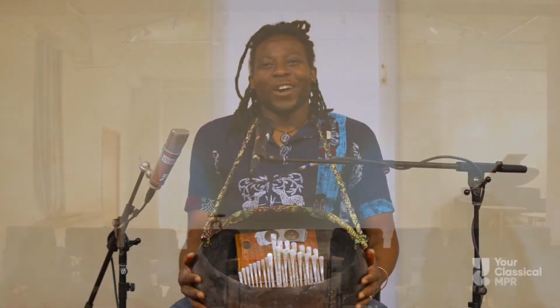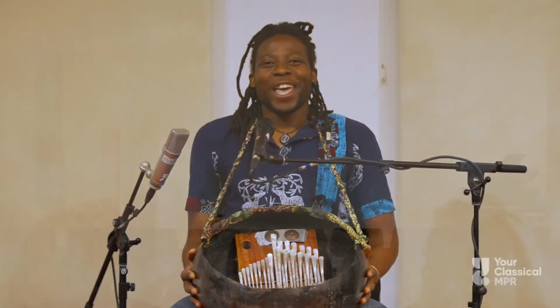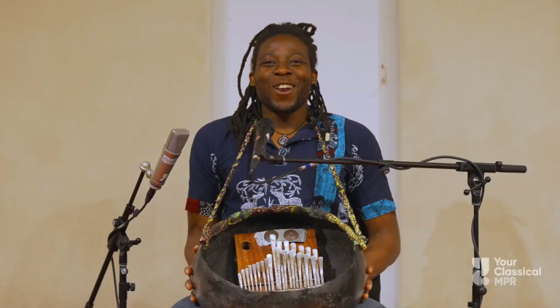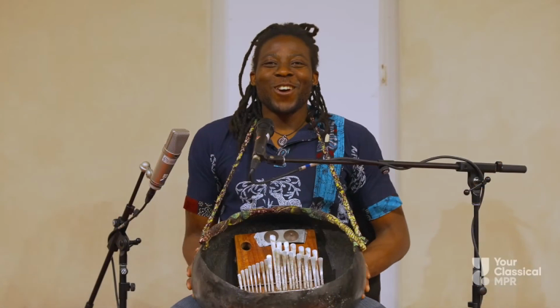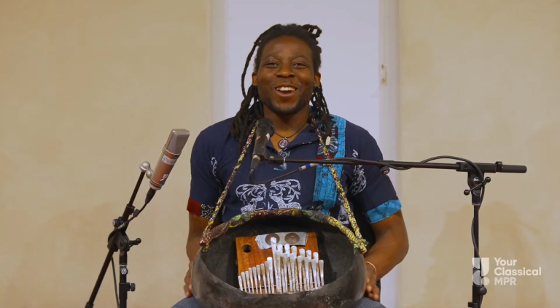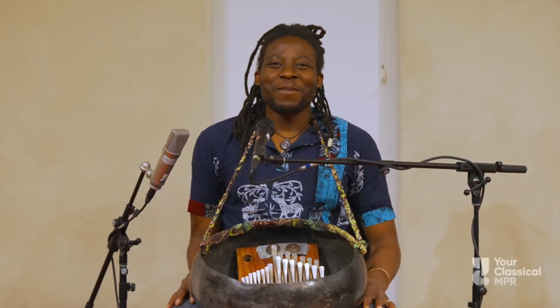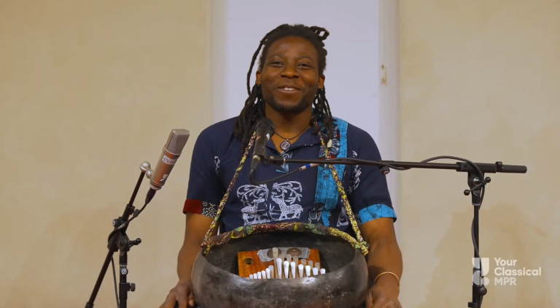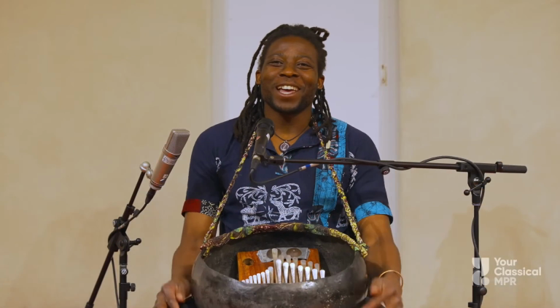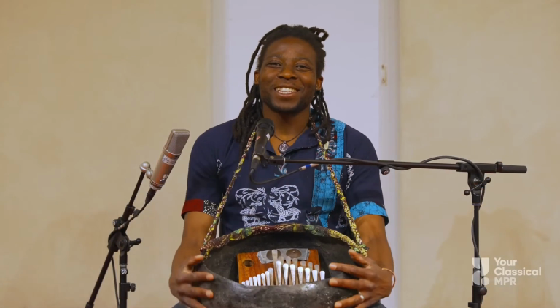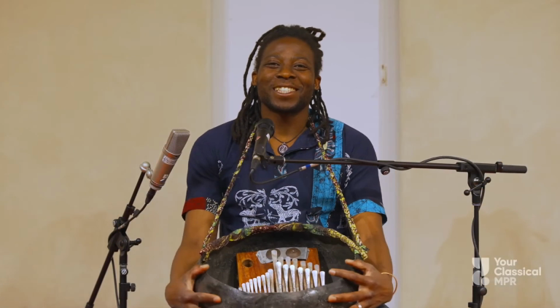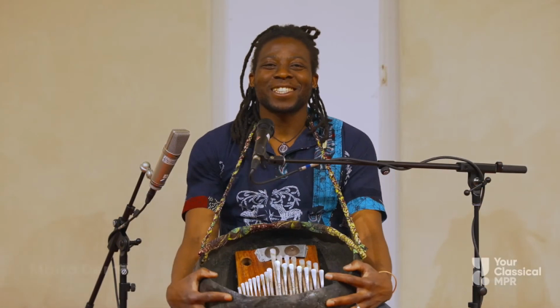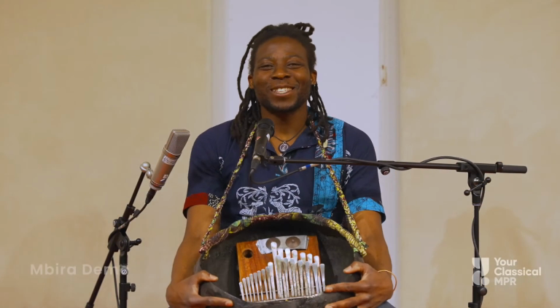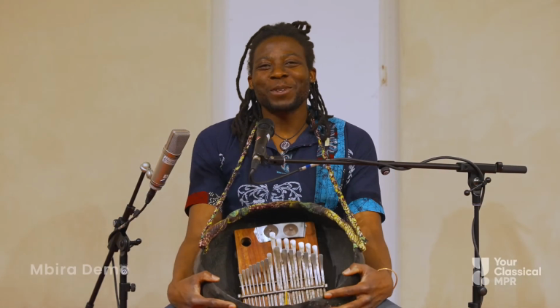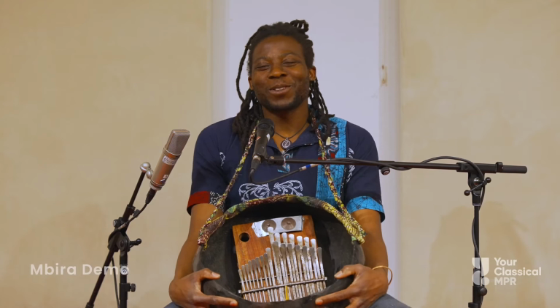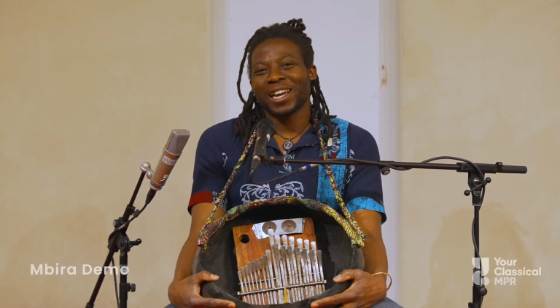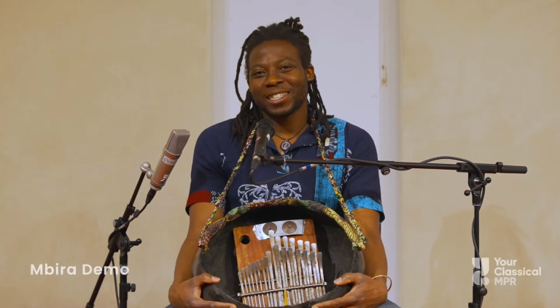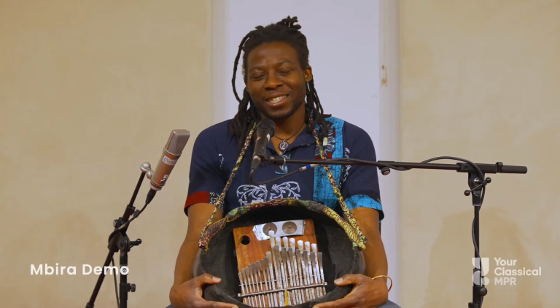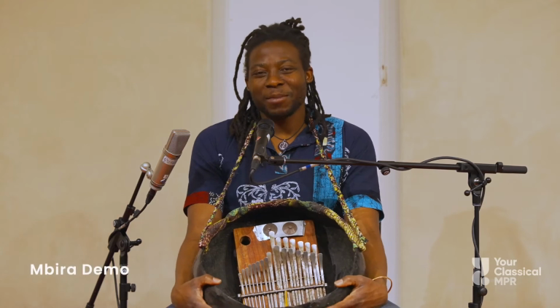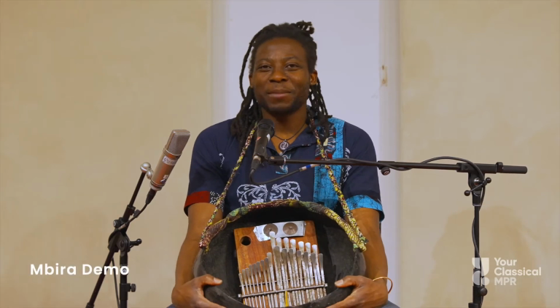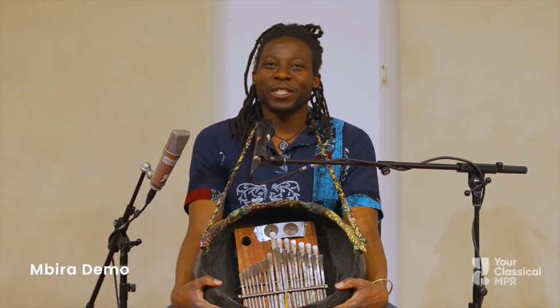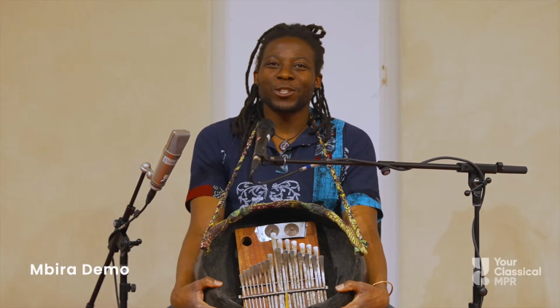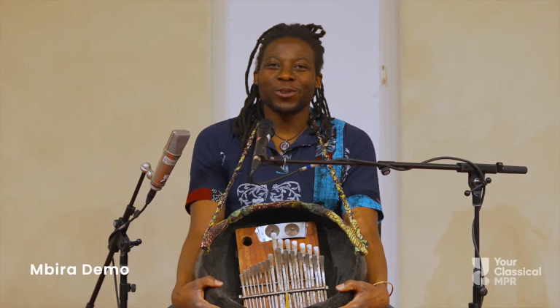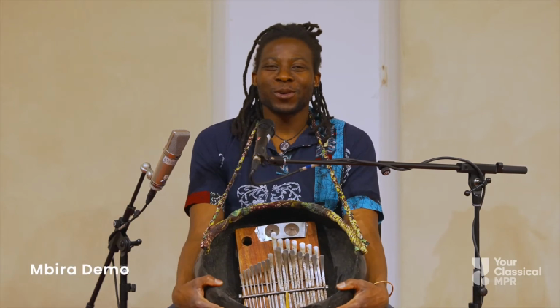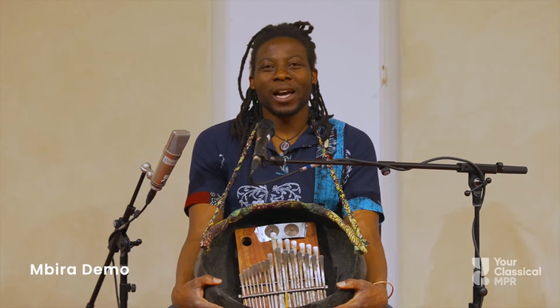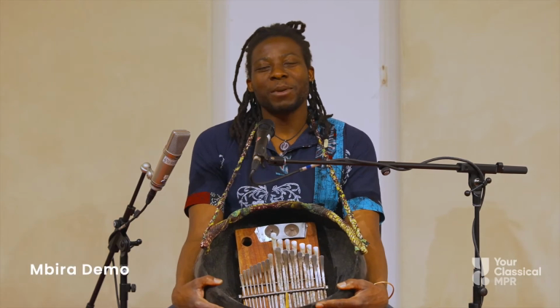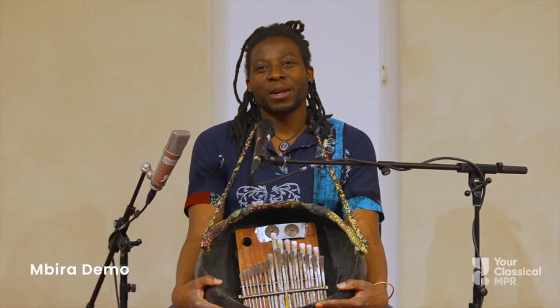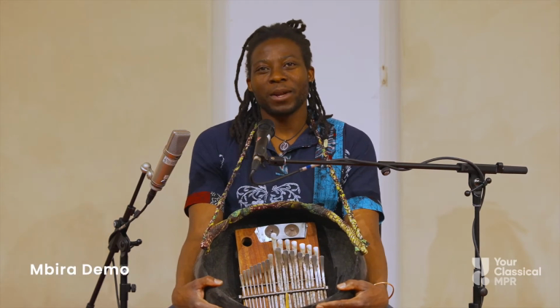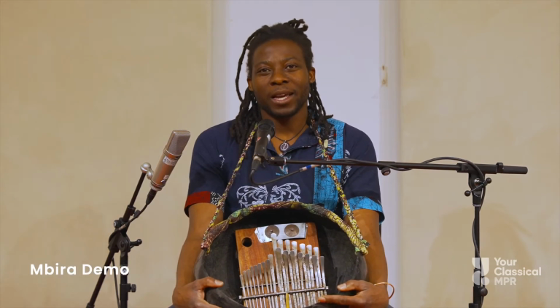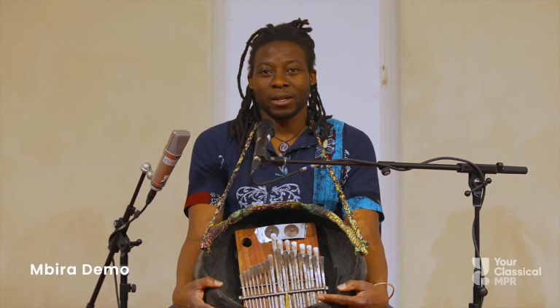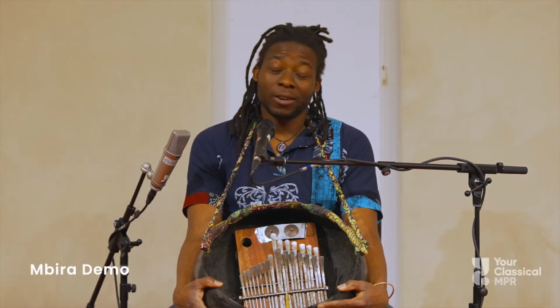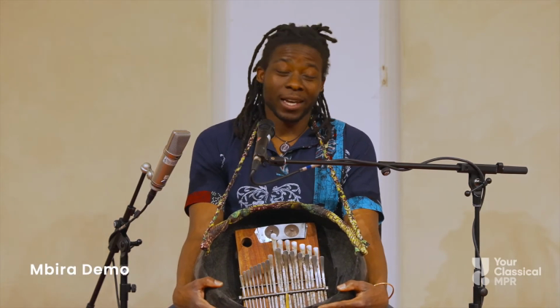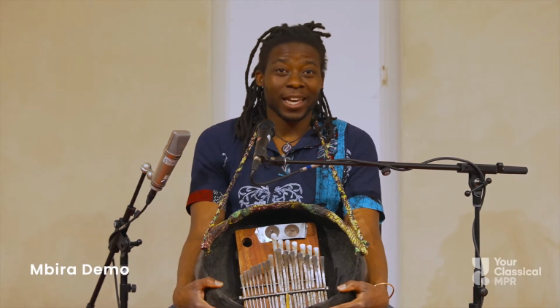Hello, hello my friends. Nice to meet you guys. My name is Niti Shiongu. I'm an Embira player, I guess.